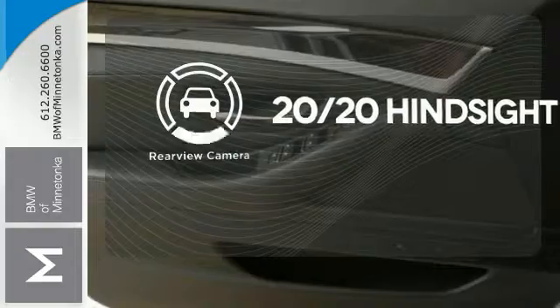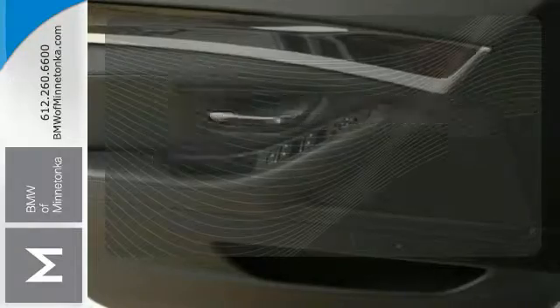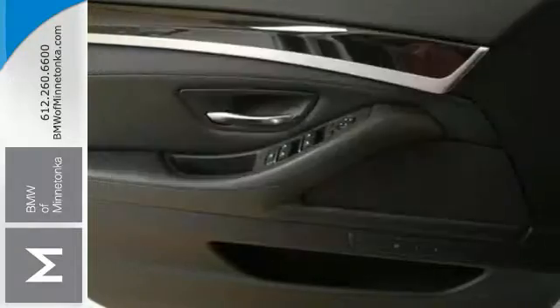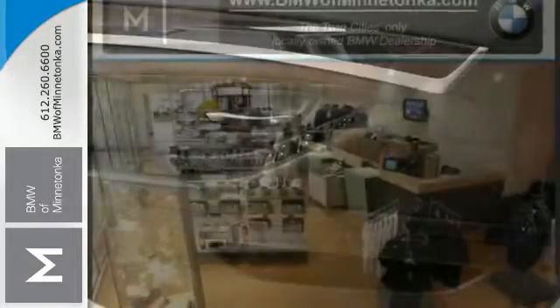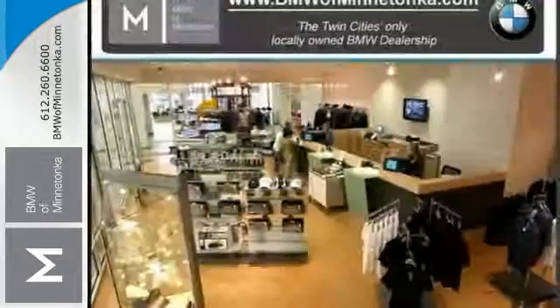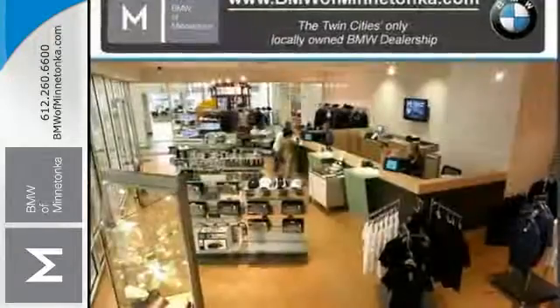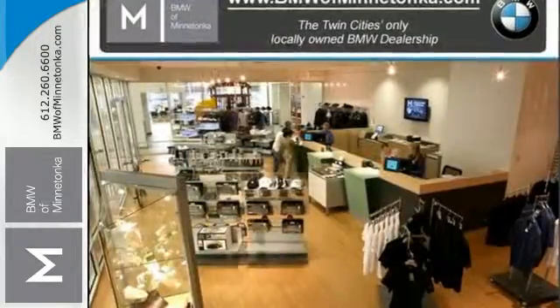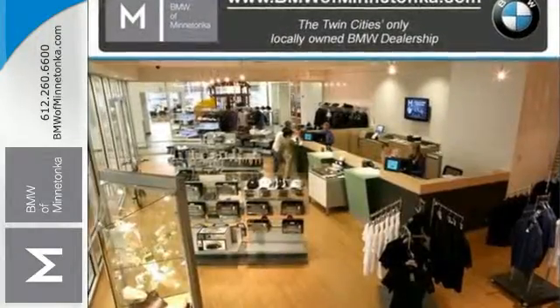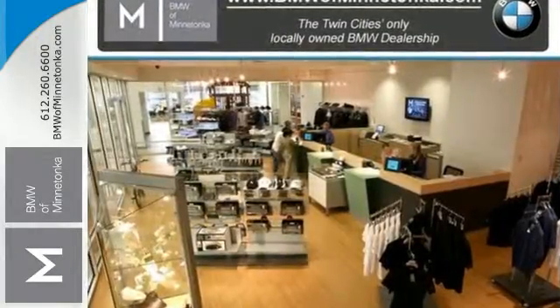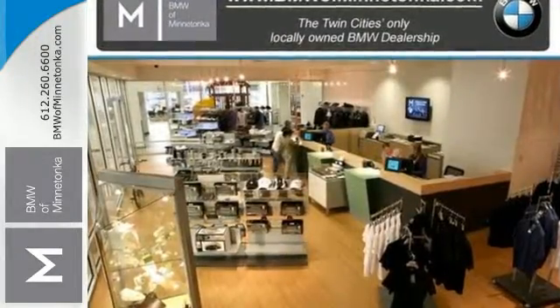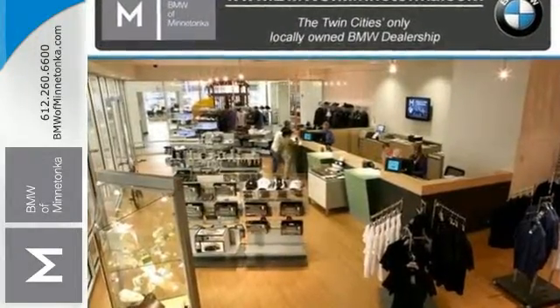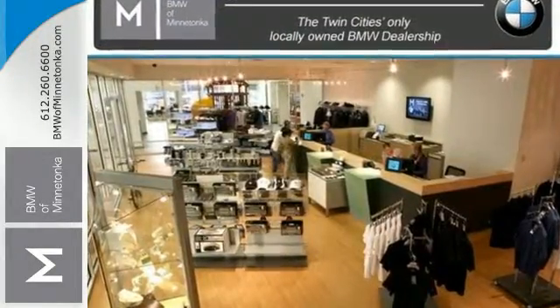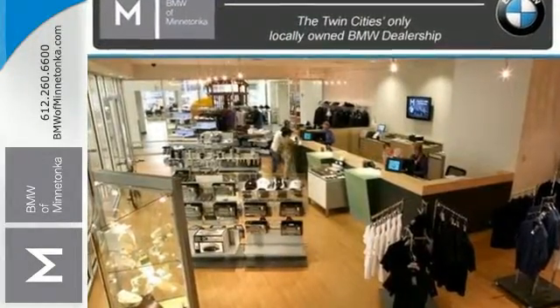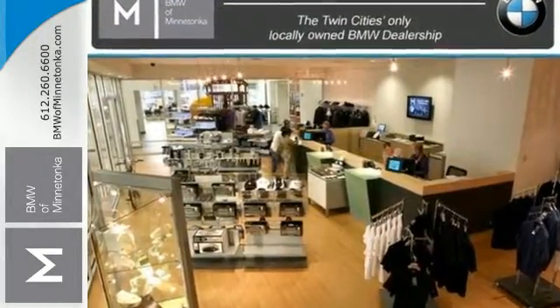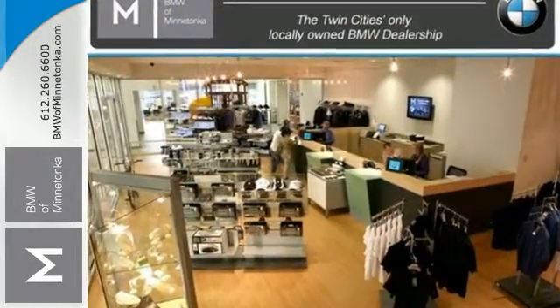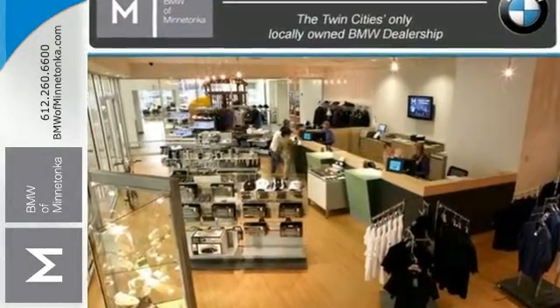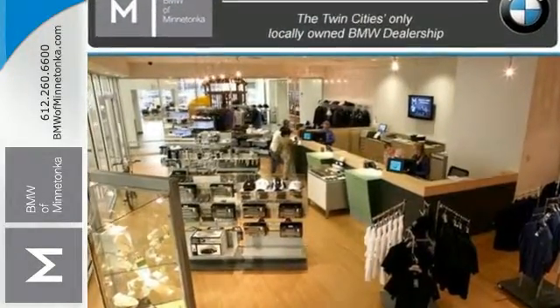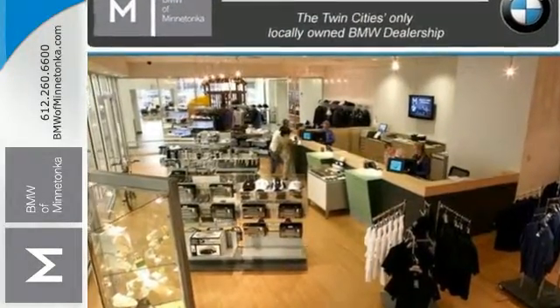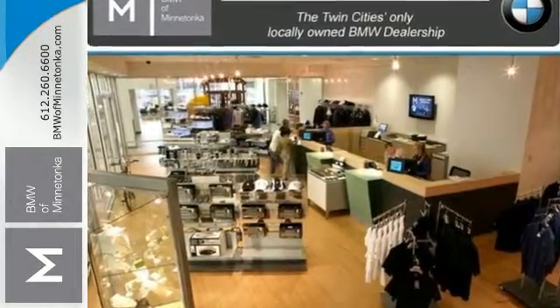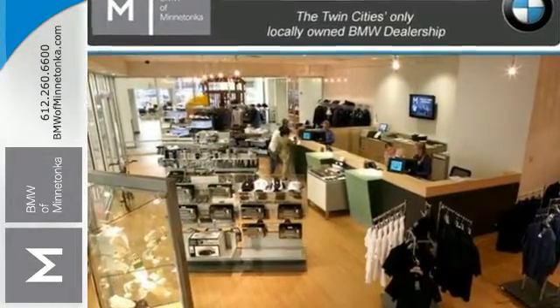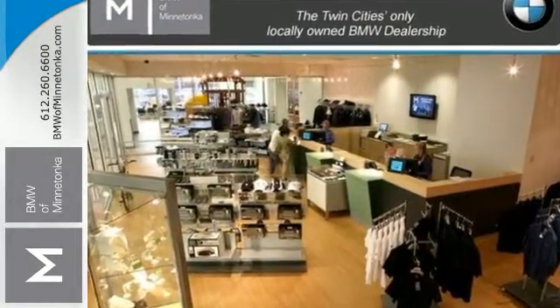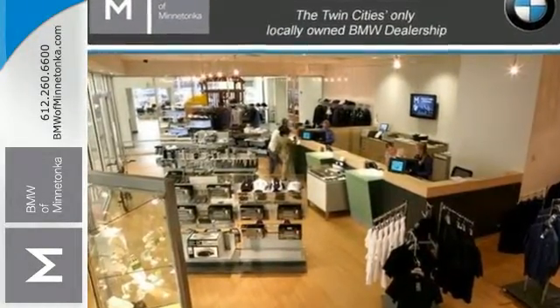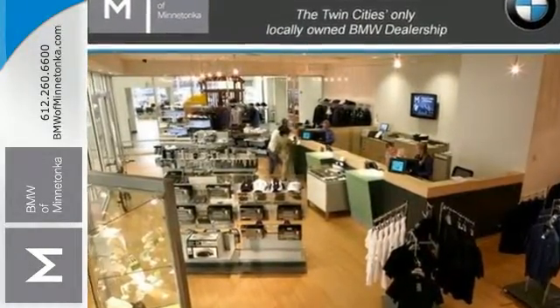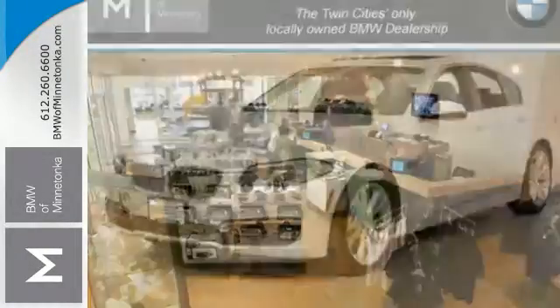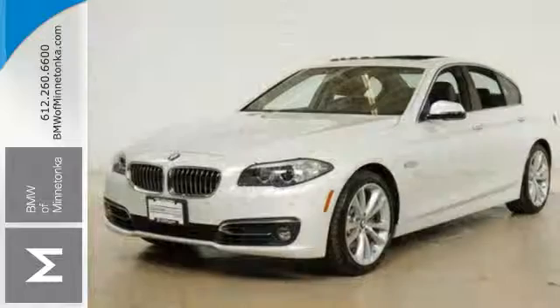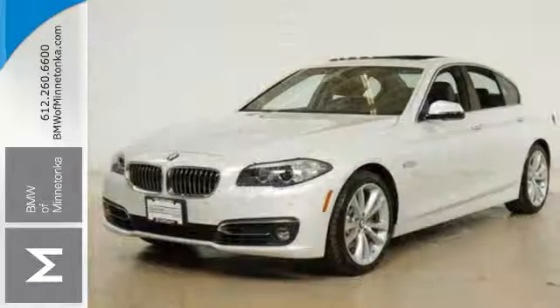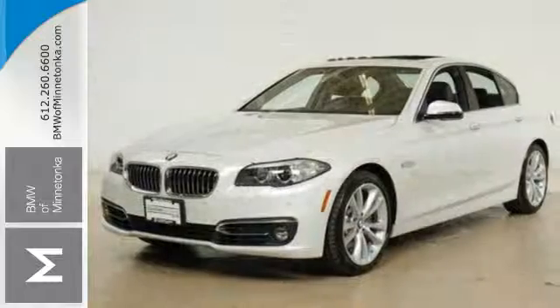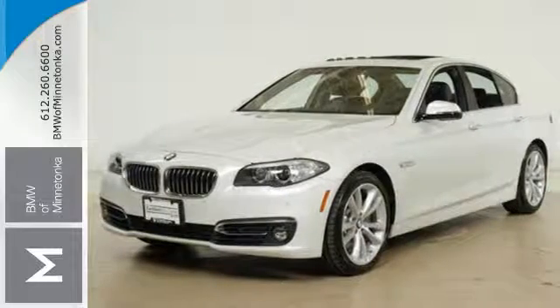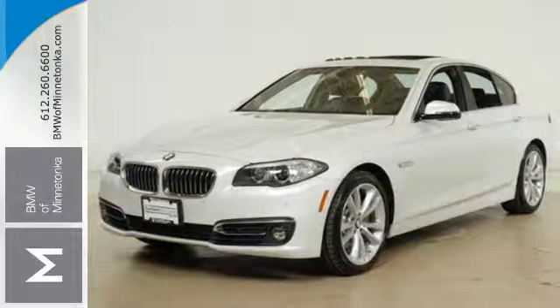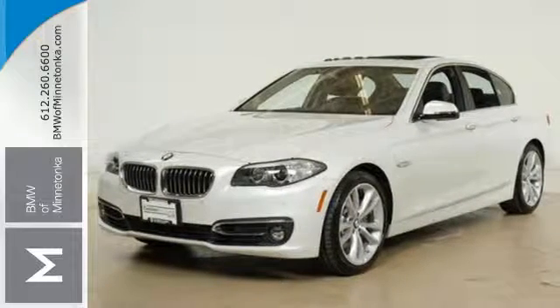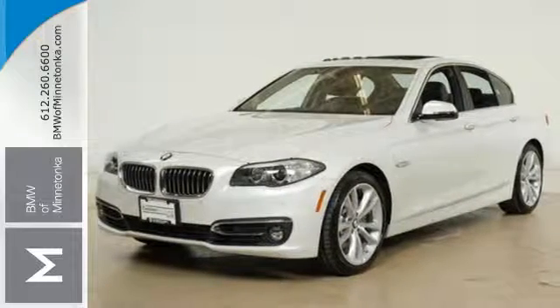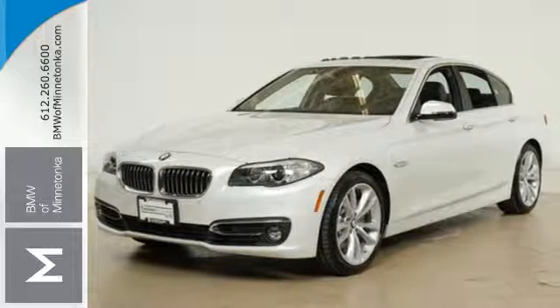Nobody can catch up to the level of performance and elegance this 5 Series provides. Experience it for yourself today.